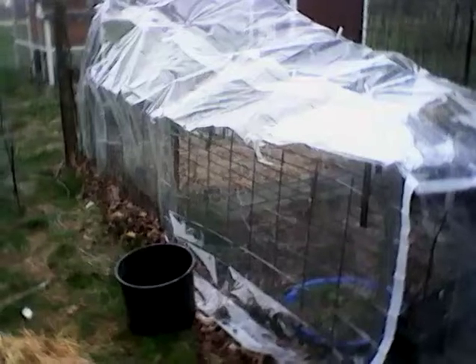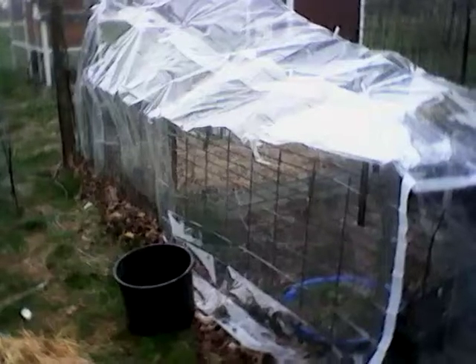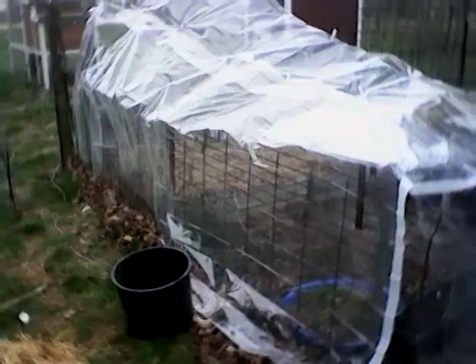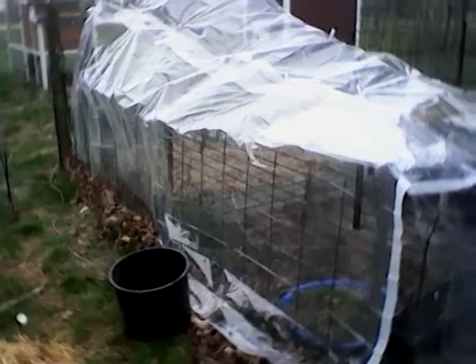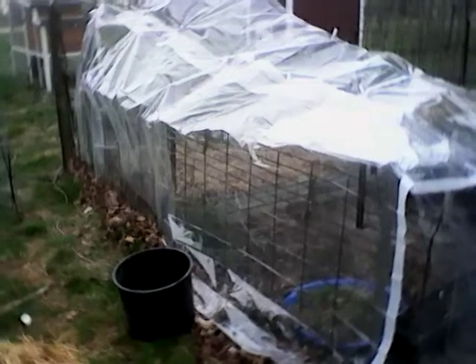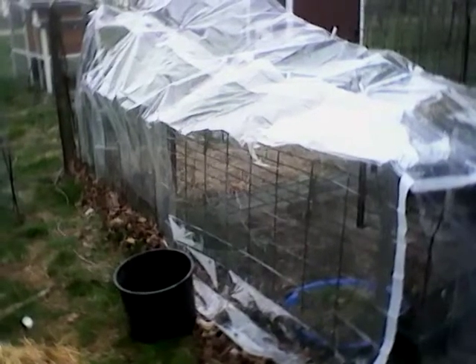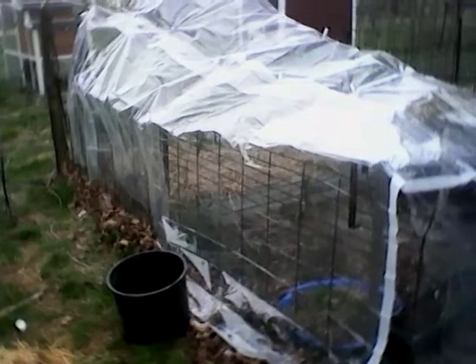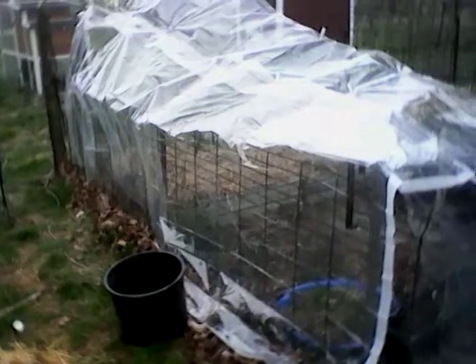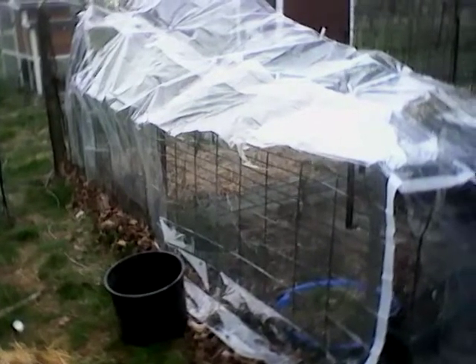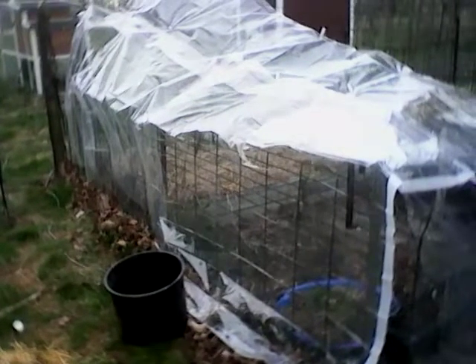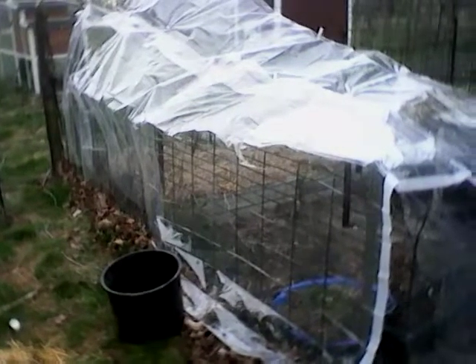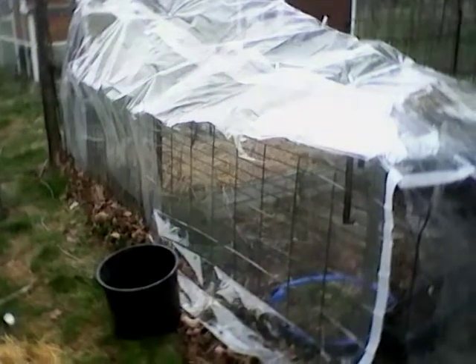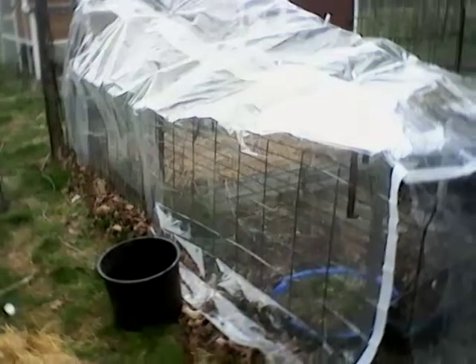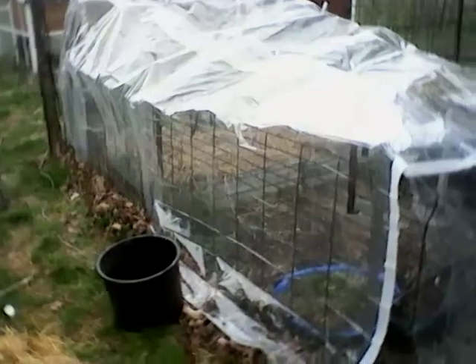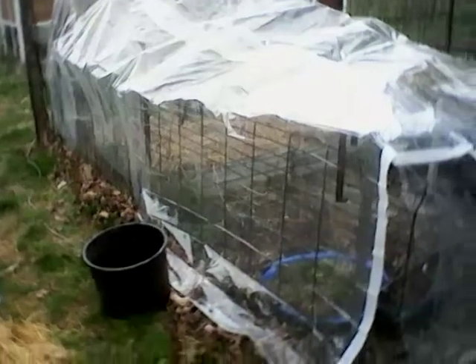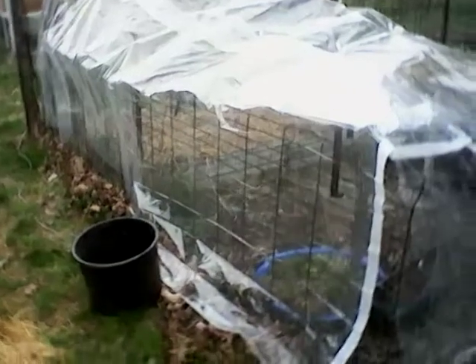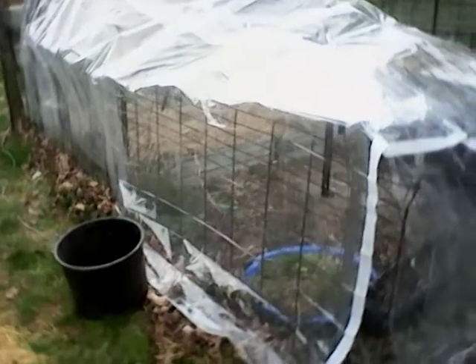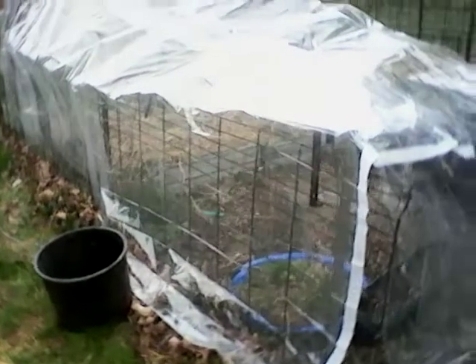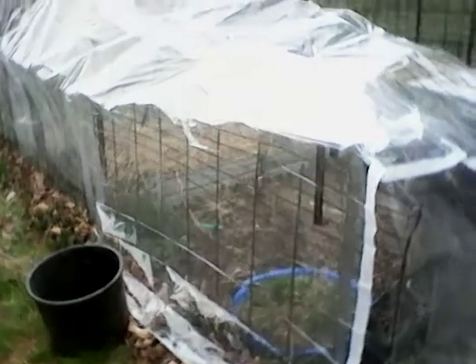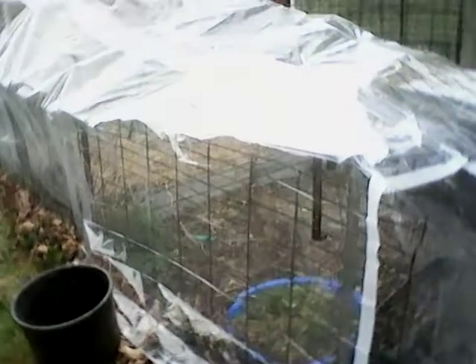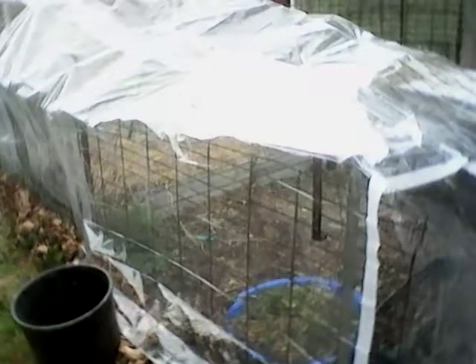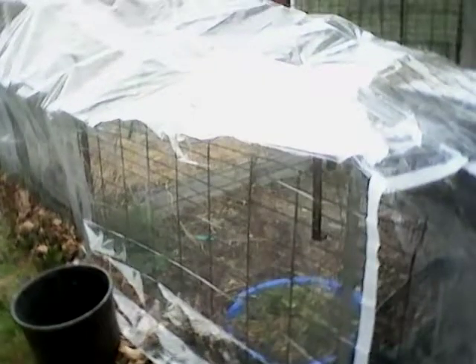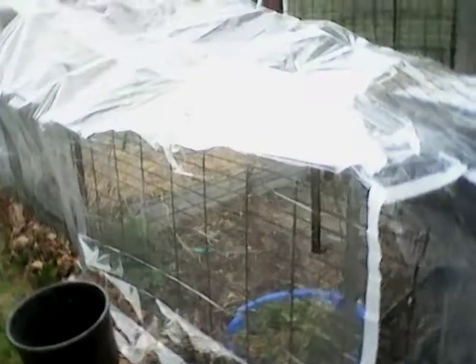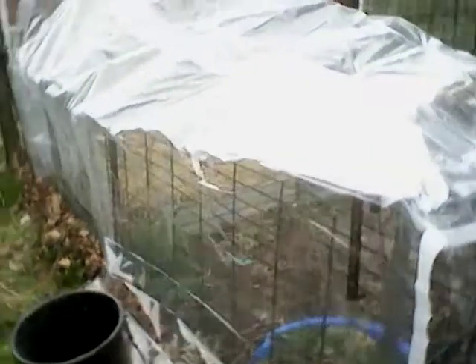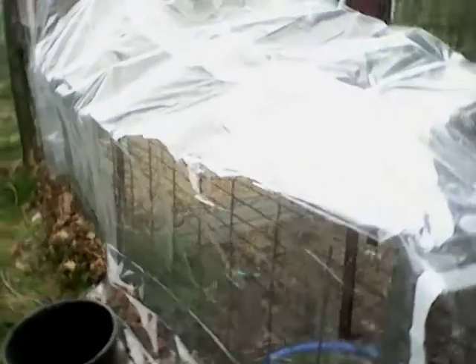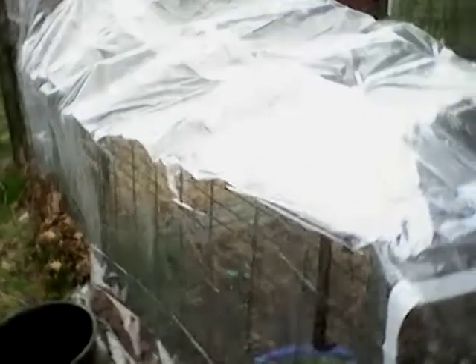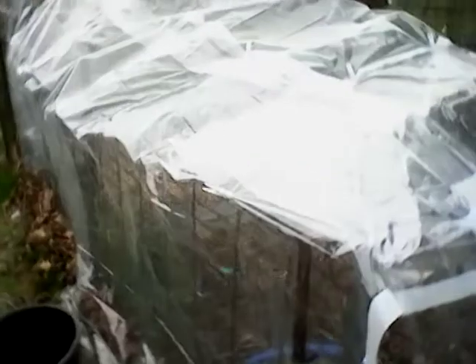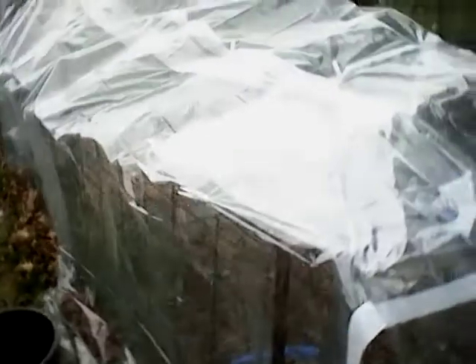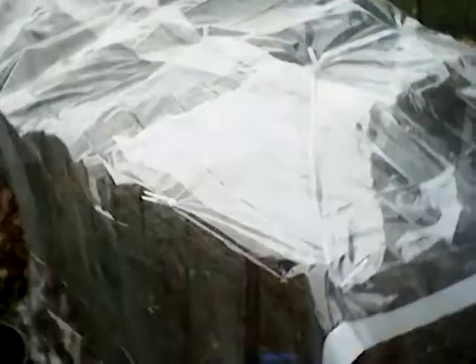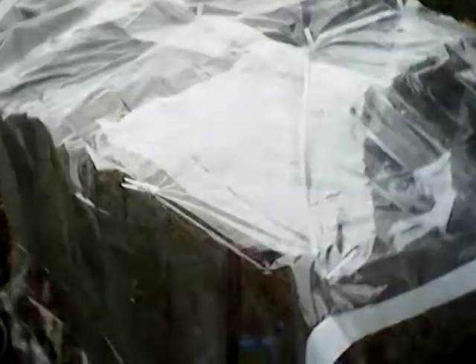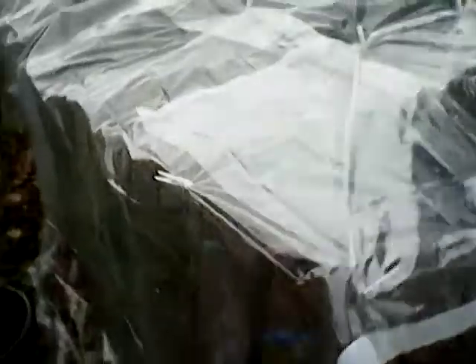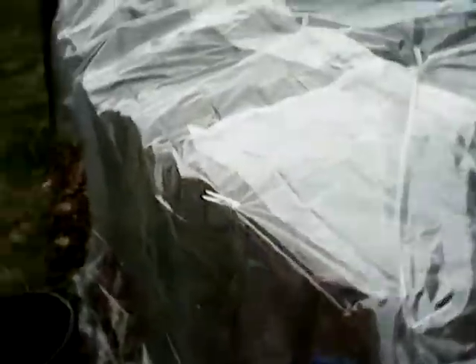Good morning, everyone. I've been working on my curtain greenhouse, and I'm going to show you what I'm doing.